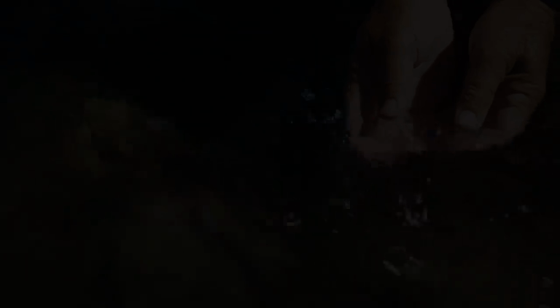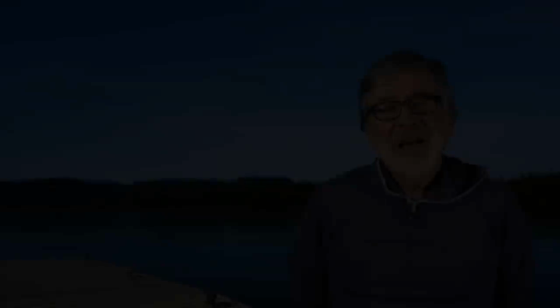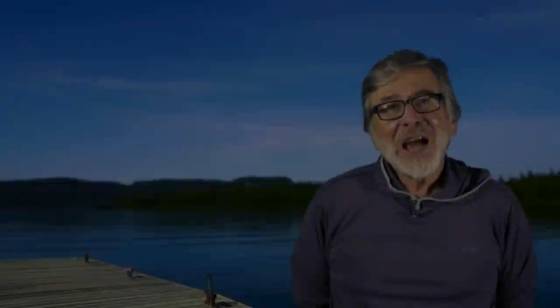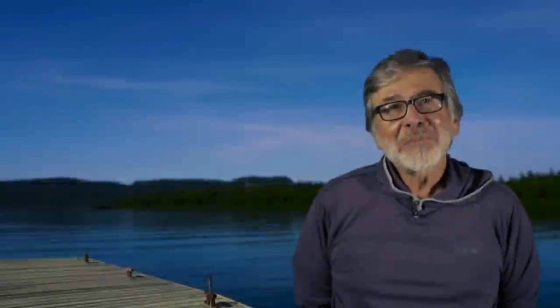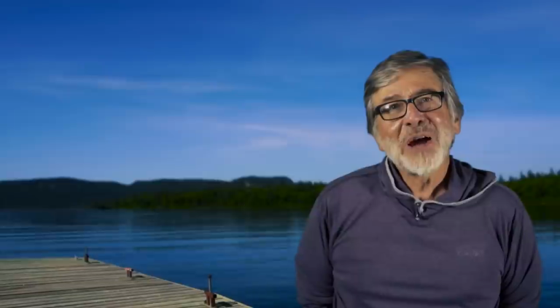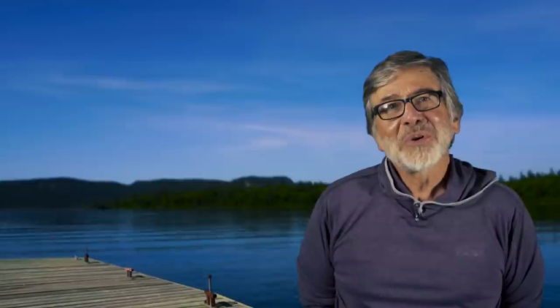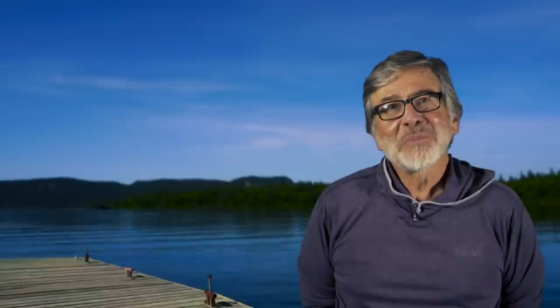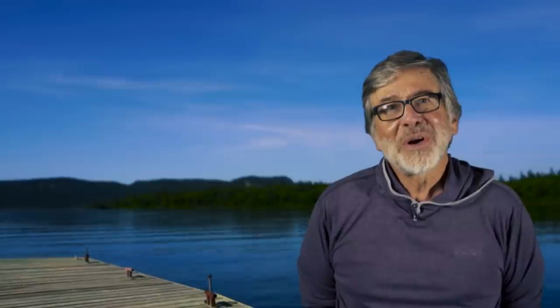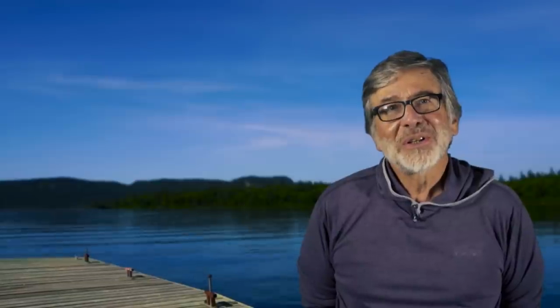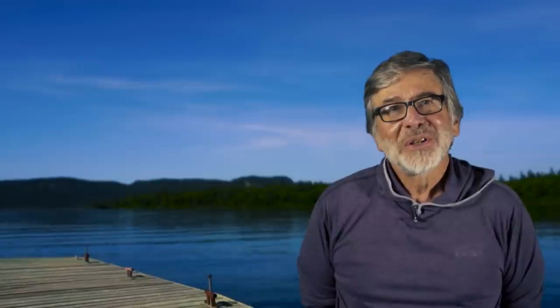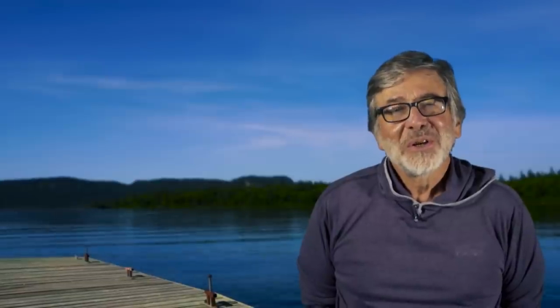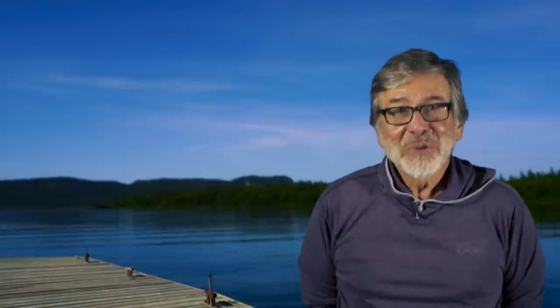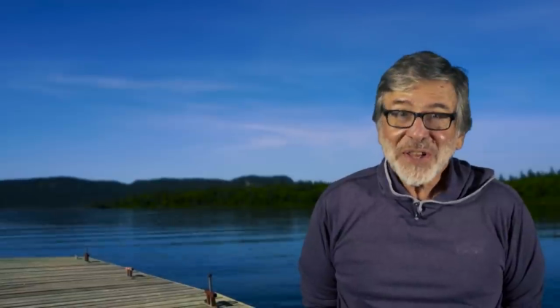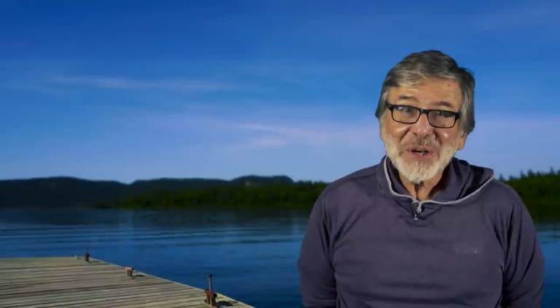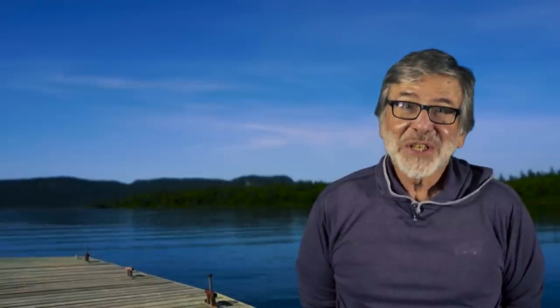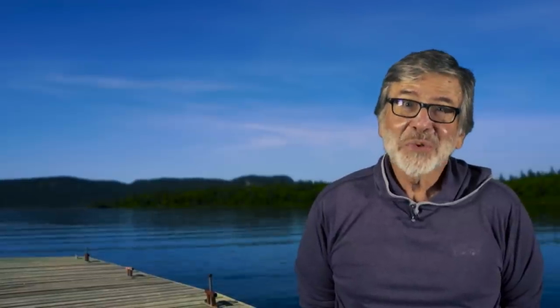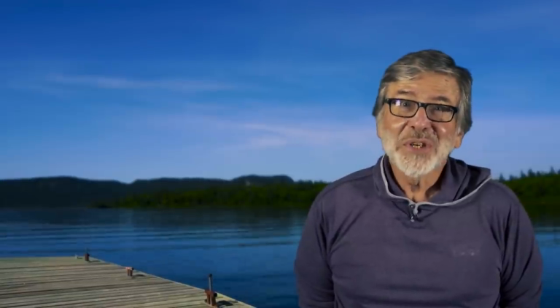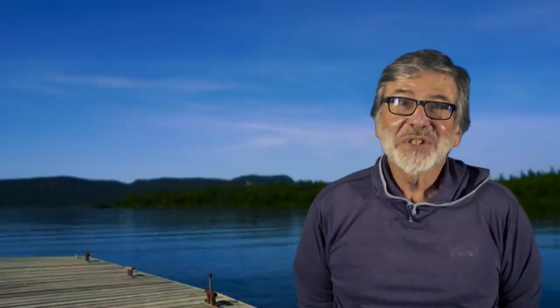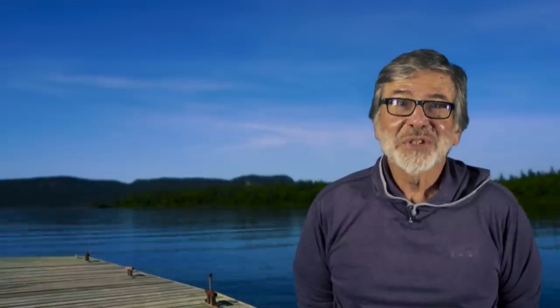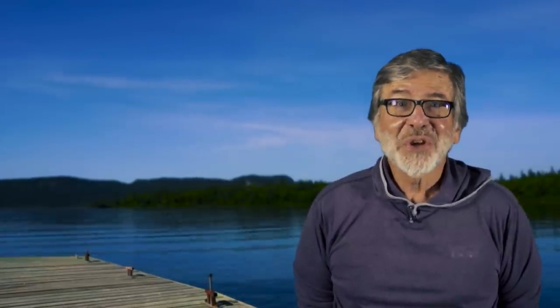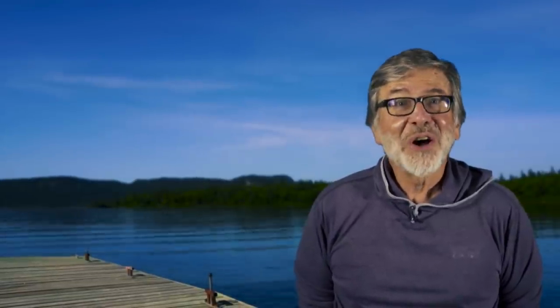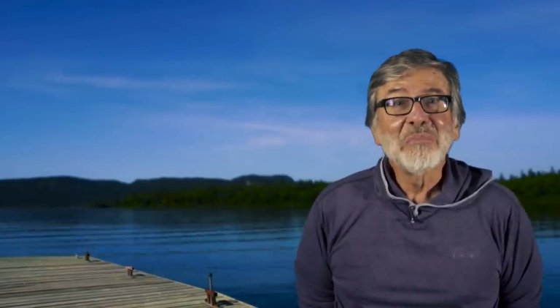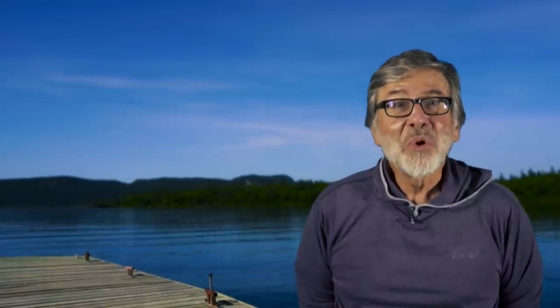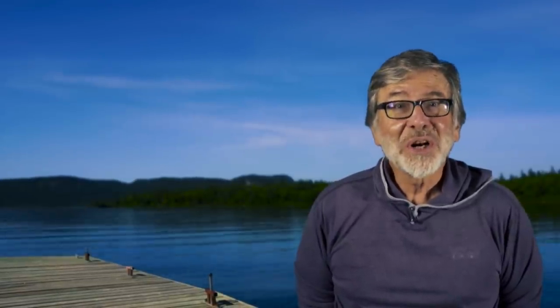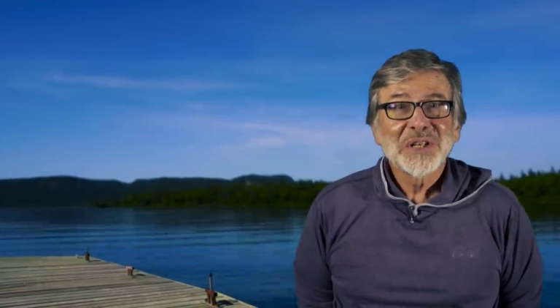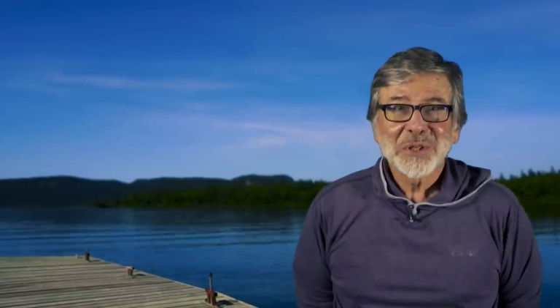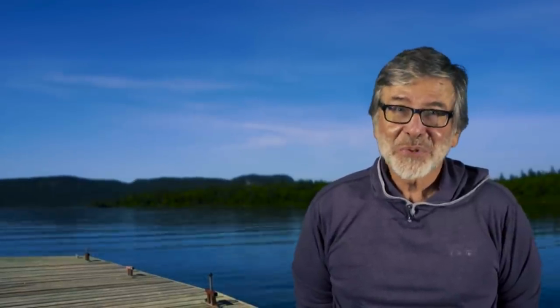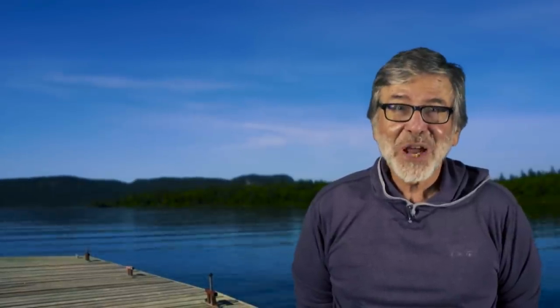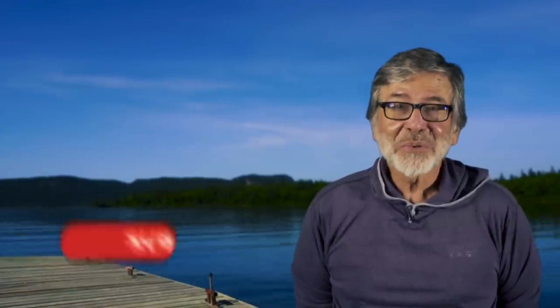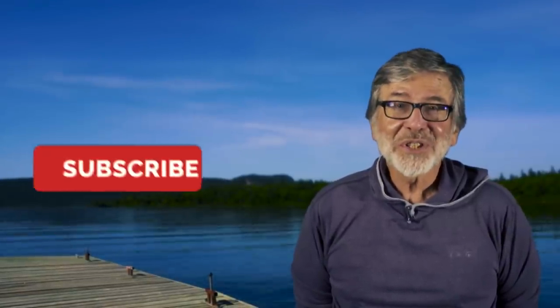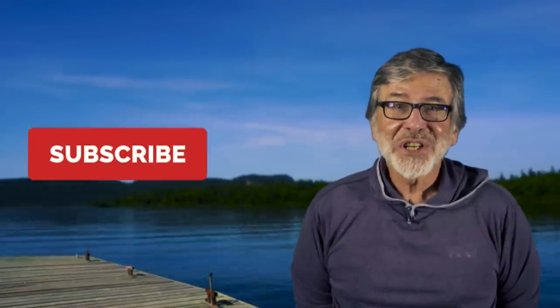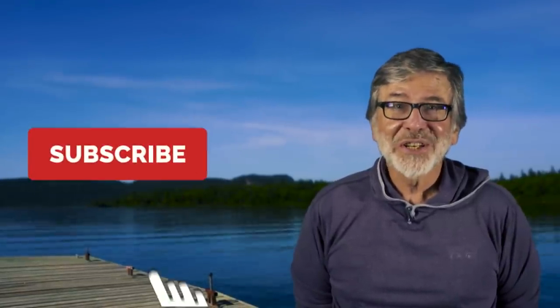Hi, I'm Tom Rosenbauer. For videos like the one you just saw and more, subscribe to our channel.